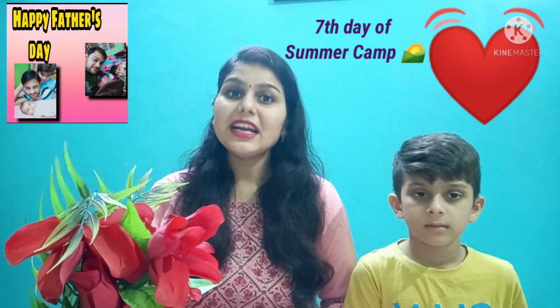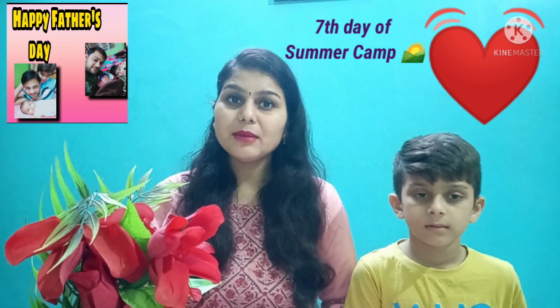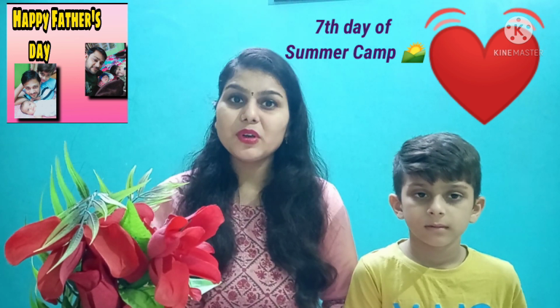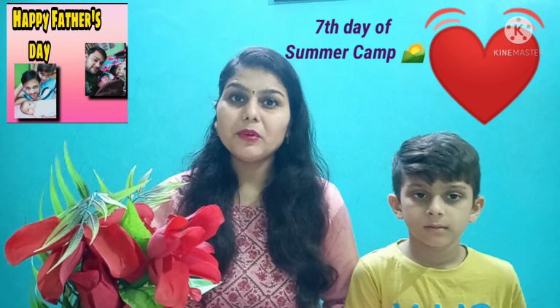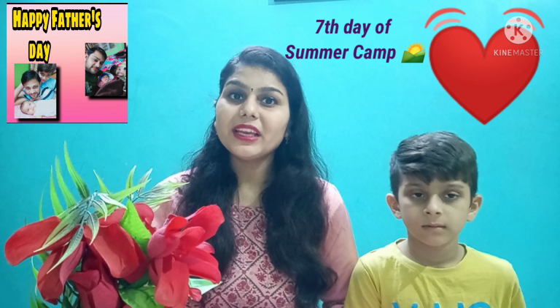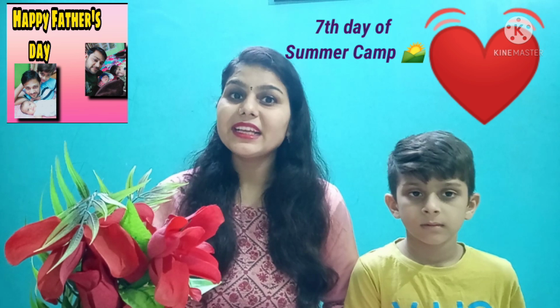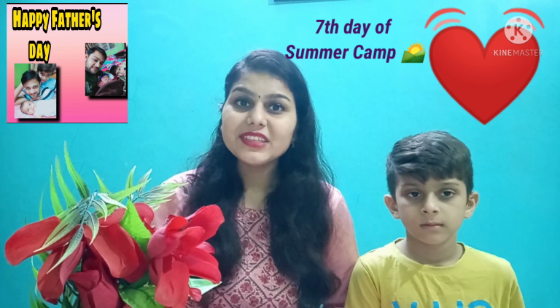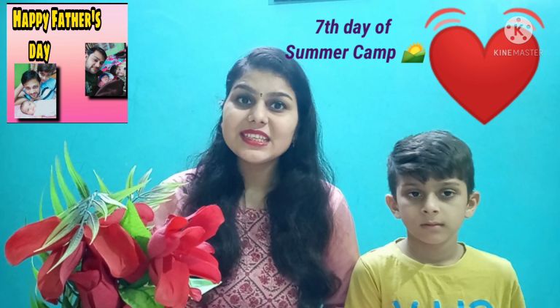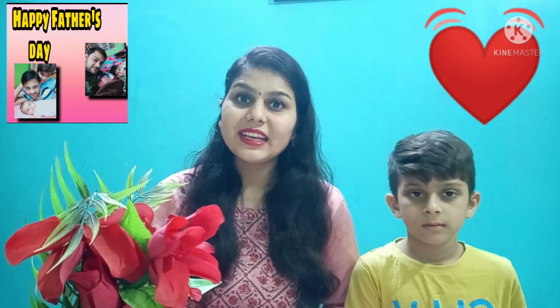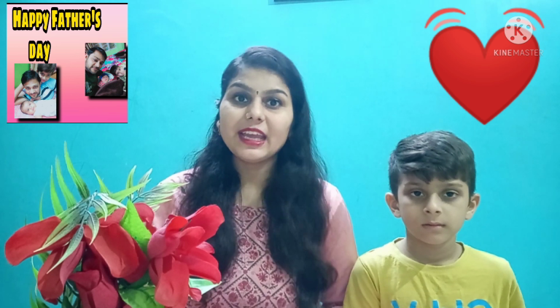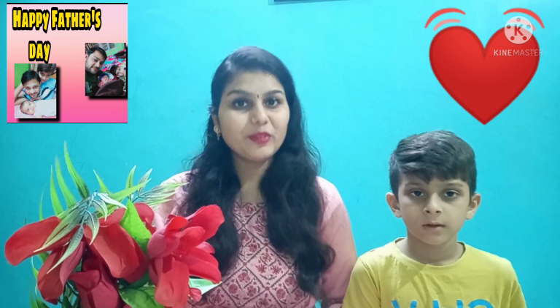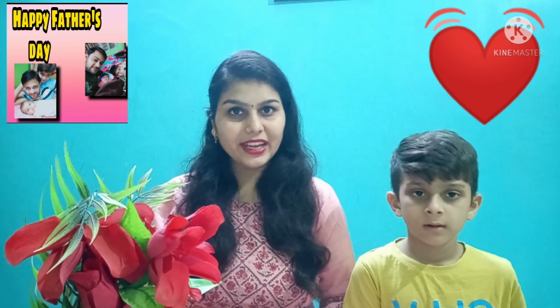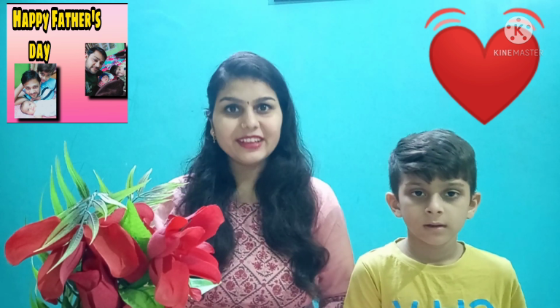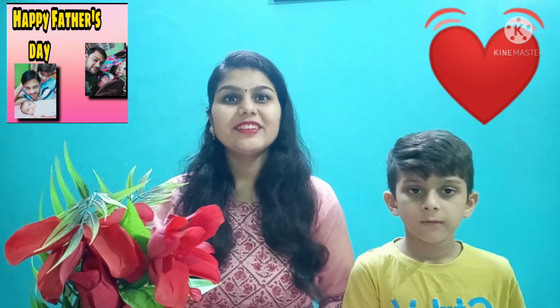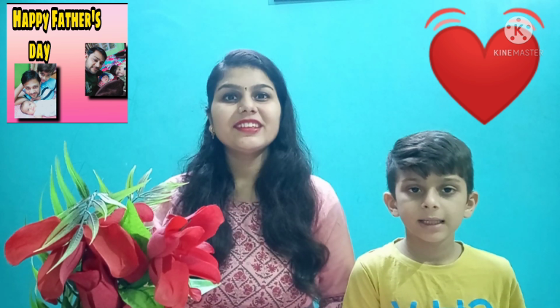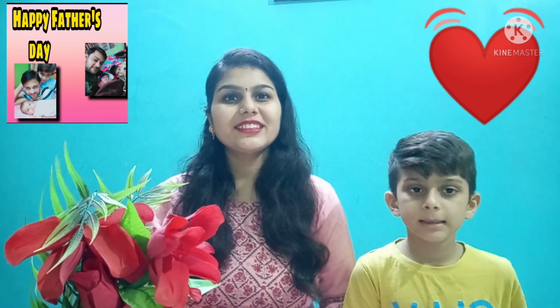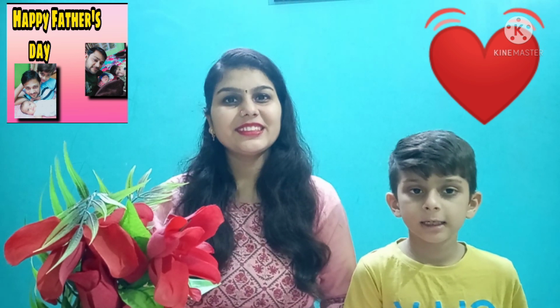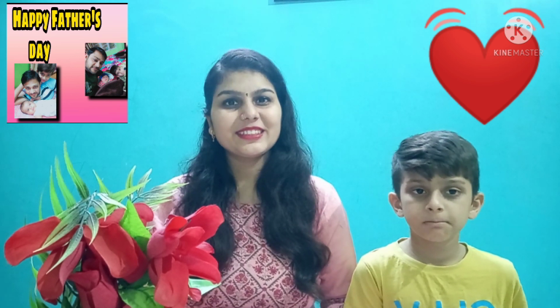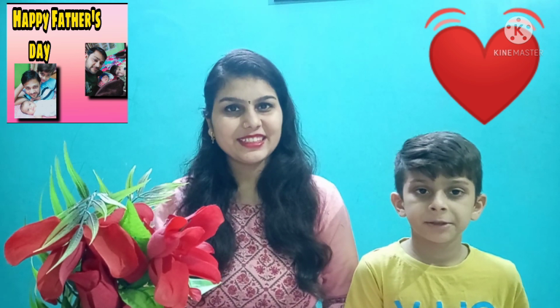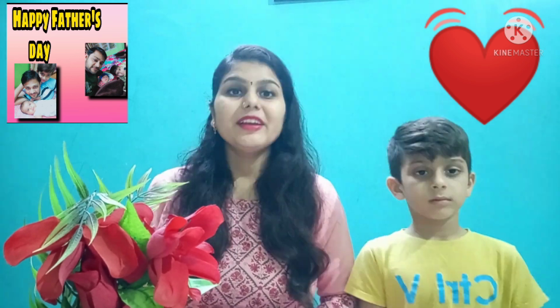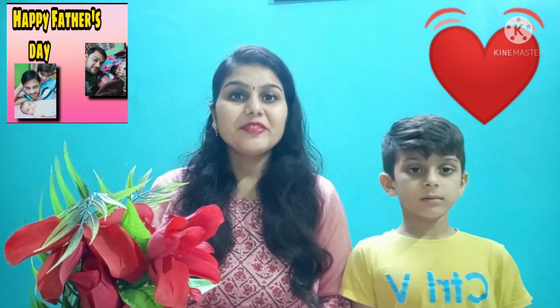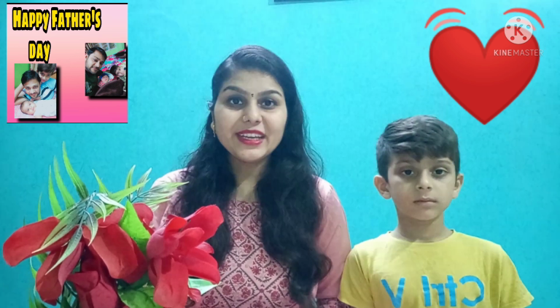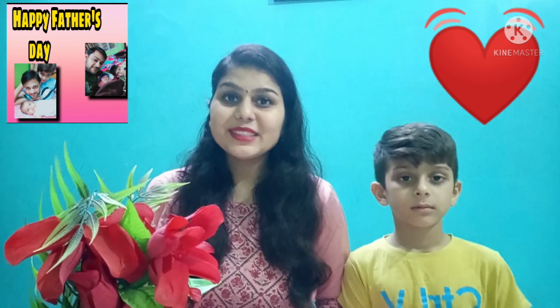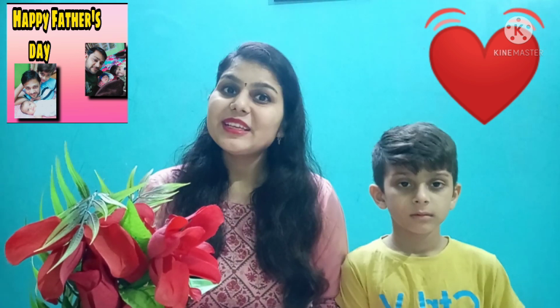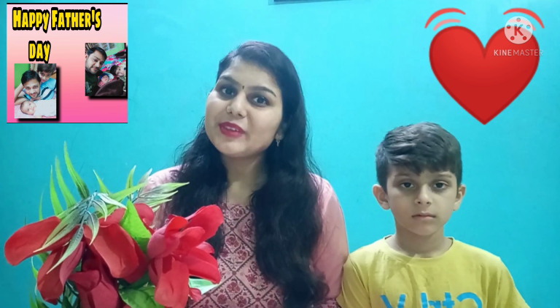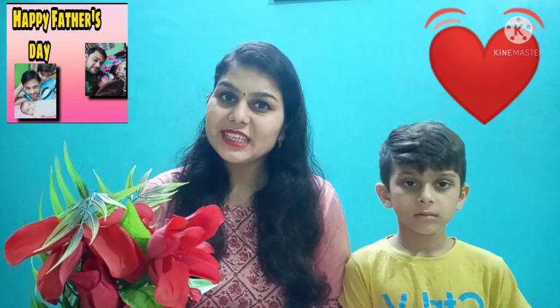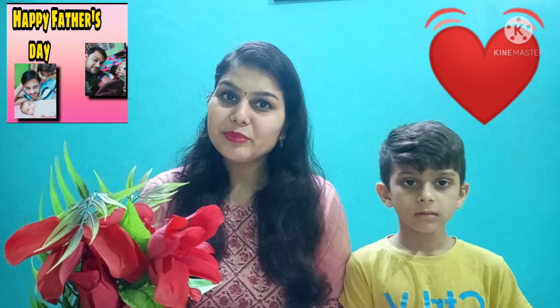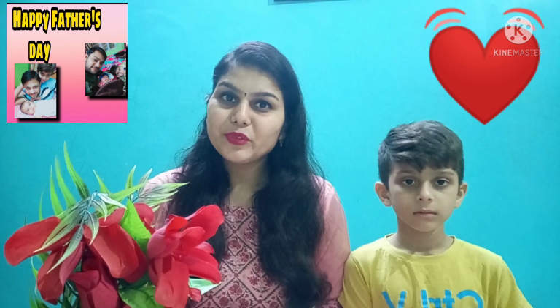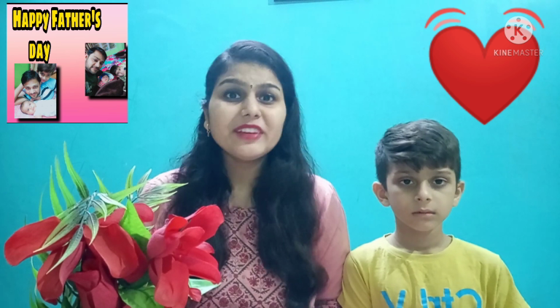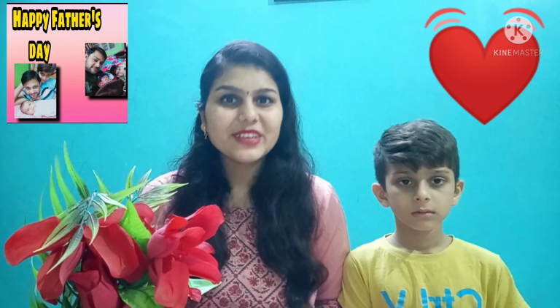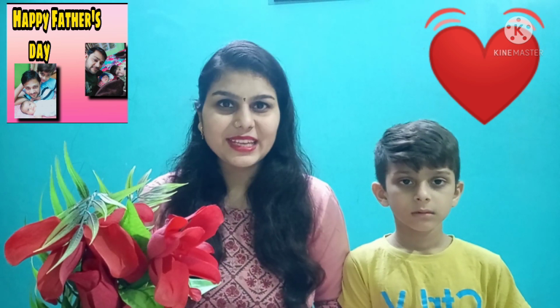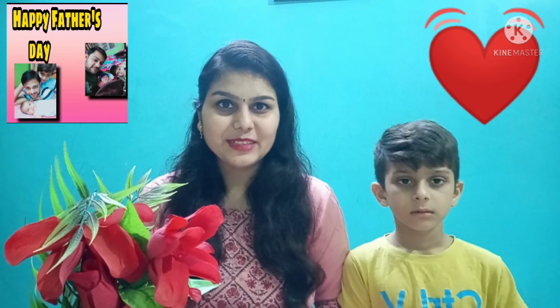Today we have brought the activities of Father's Day Special. So let's move to the first activity.